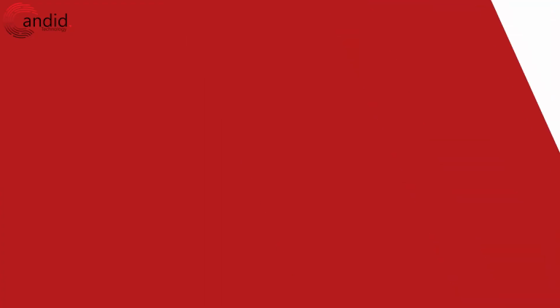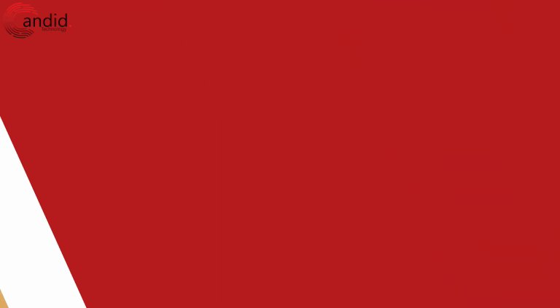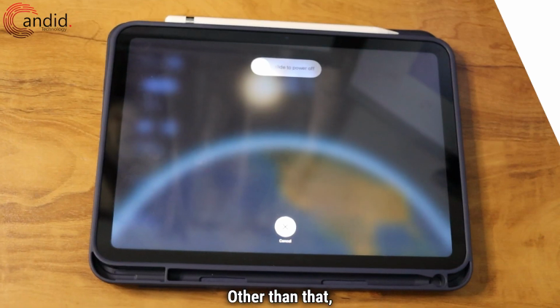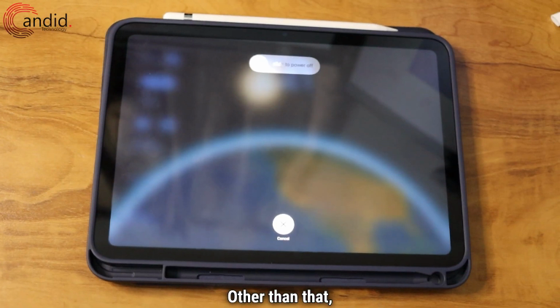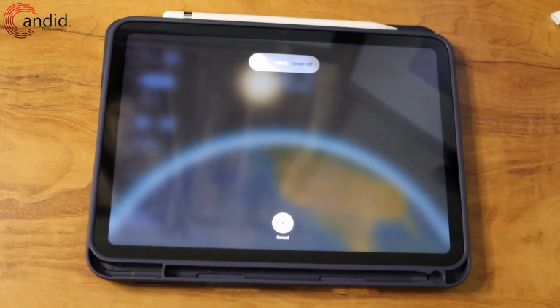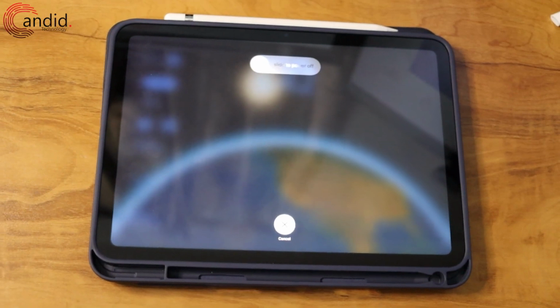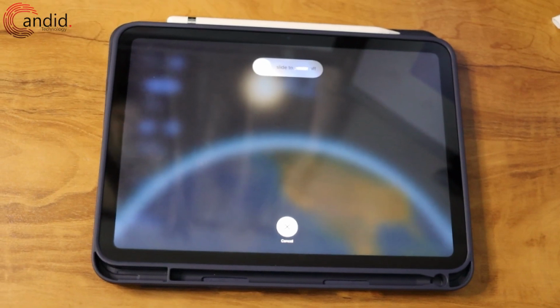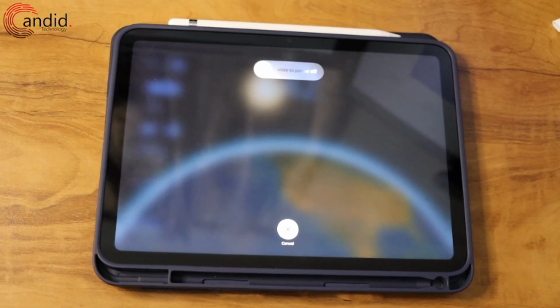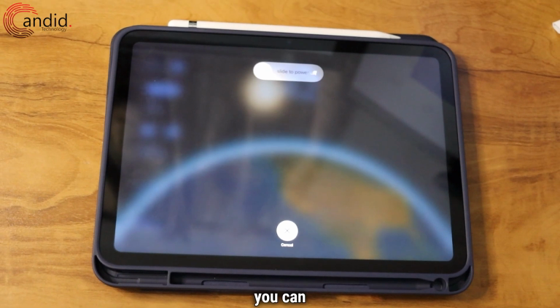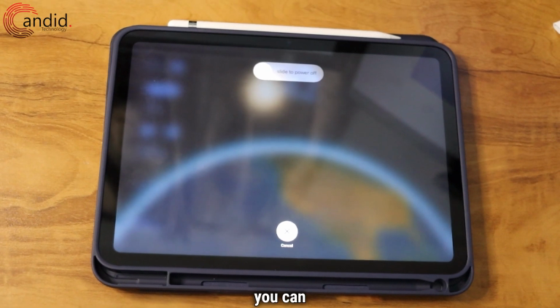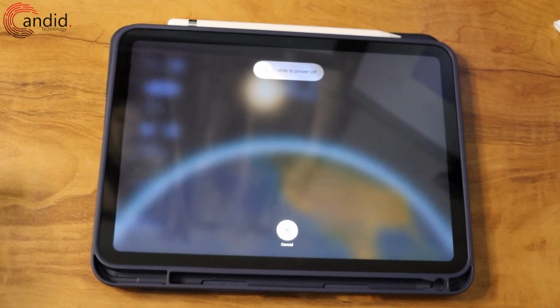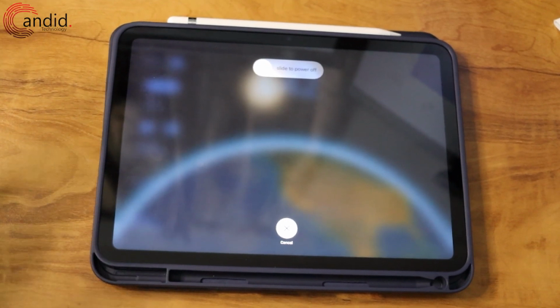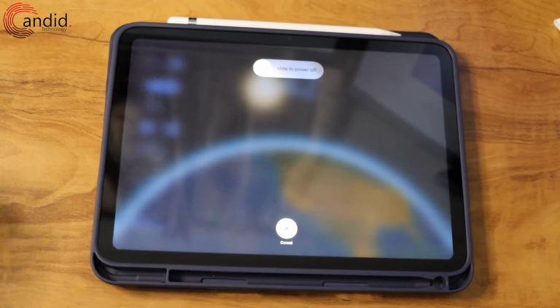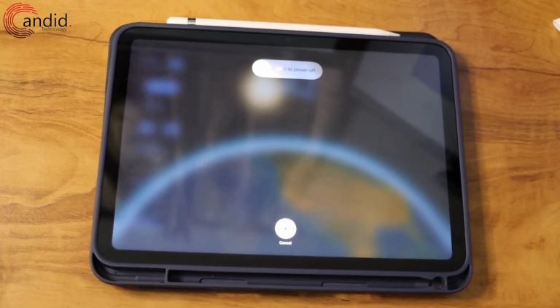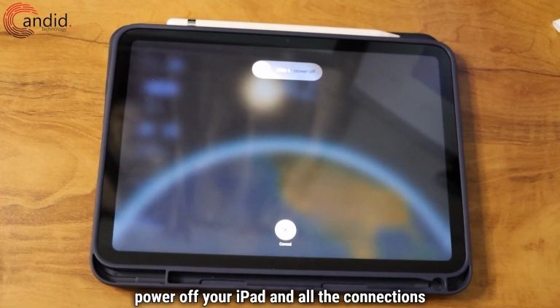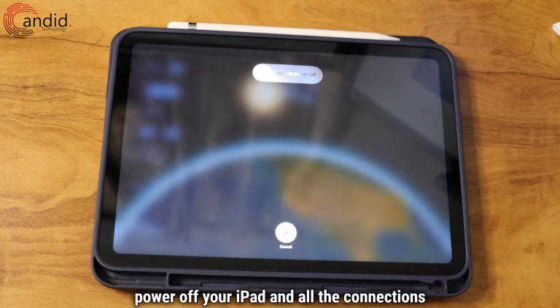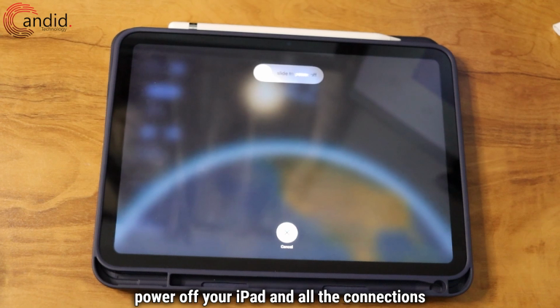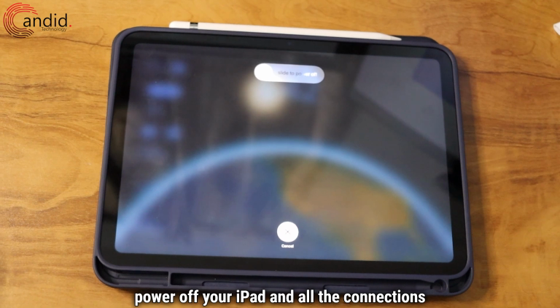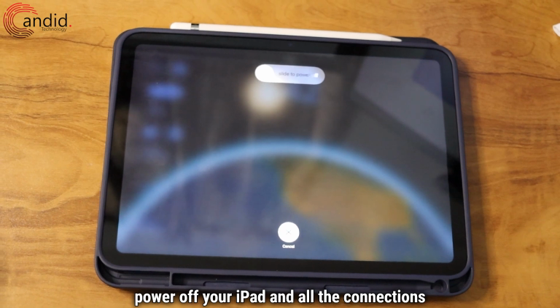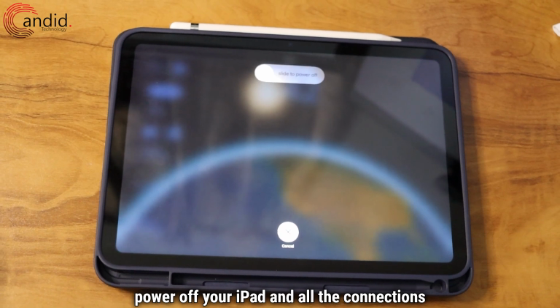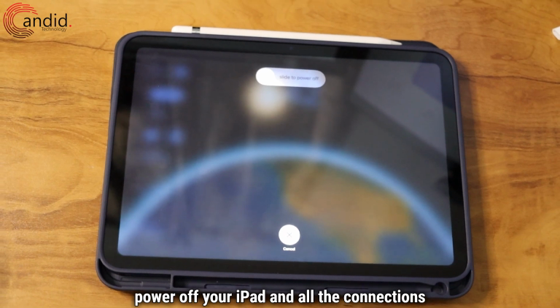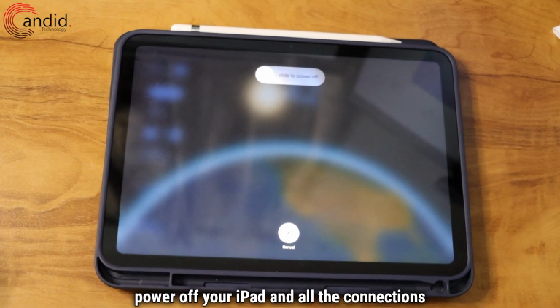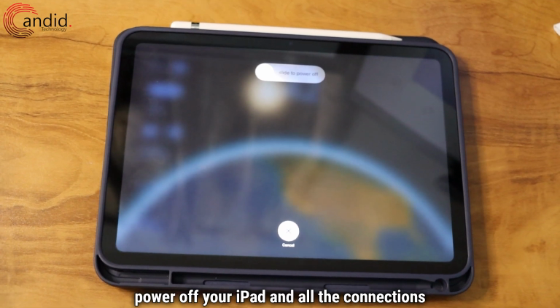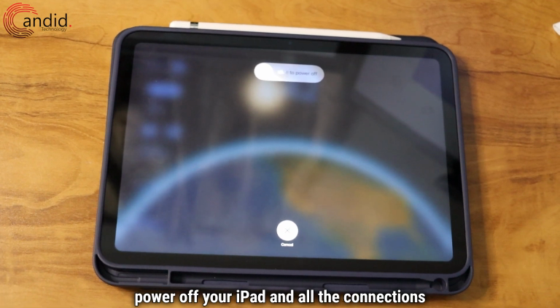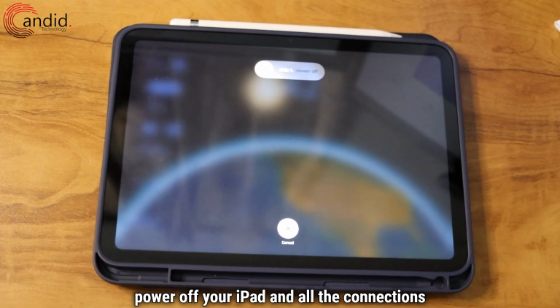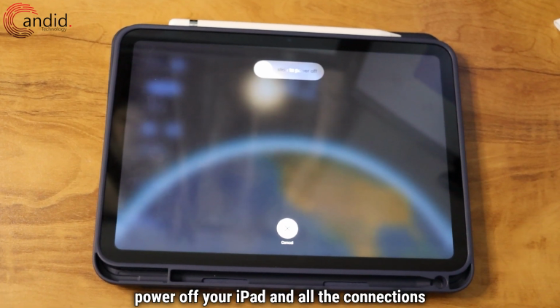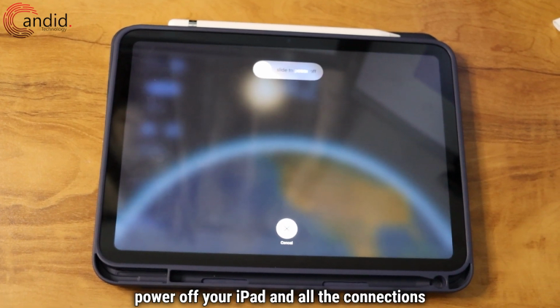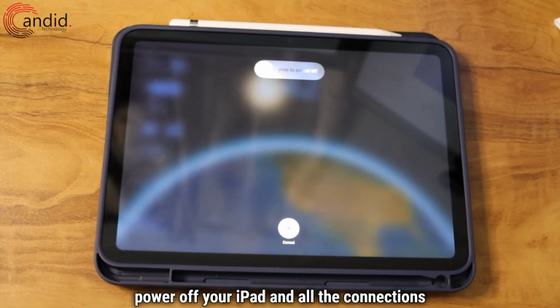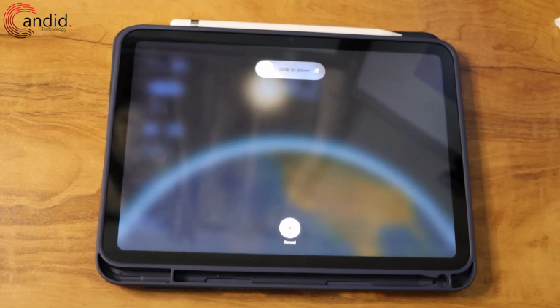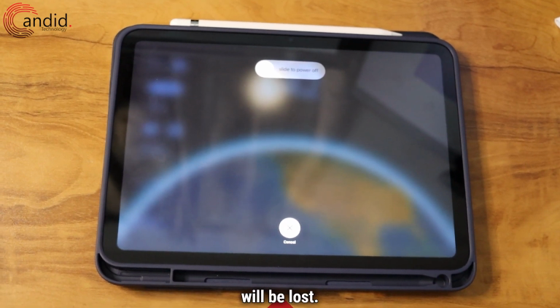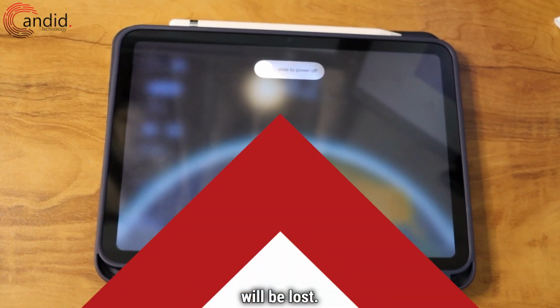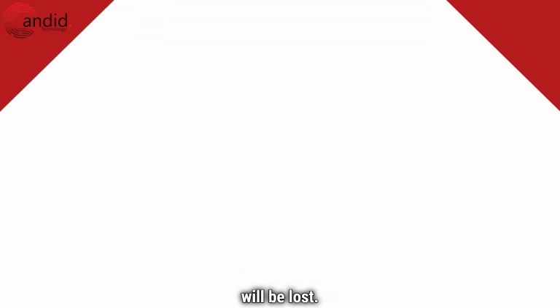Other than that, you can power off your iPad and all the connections will be lost.